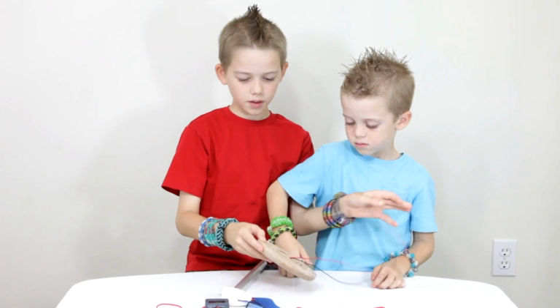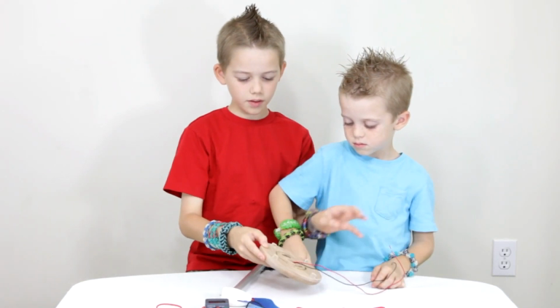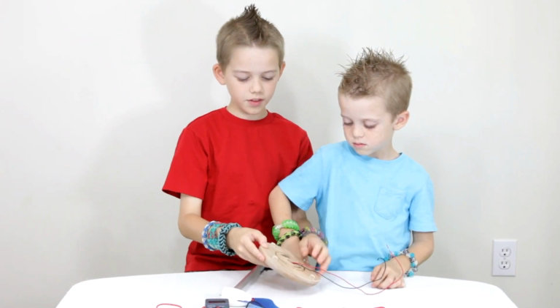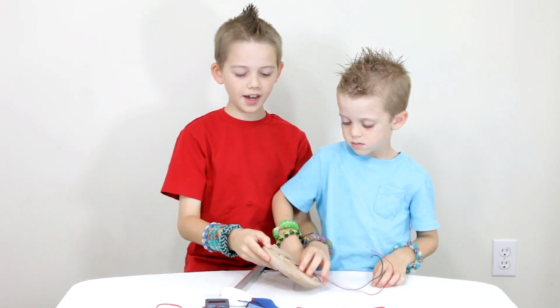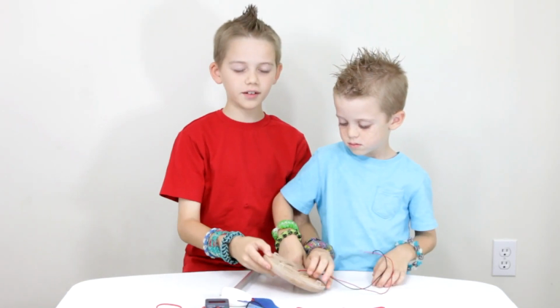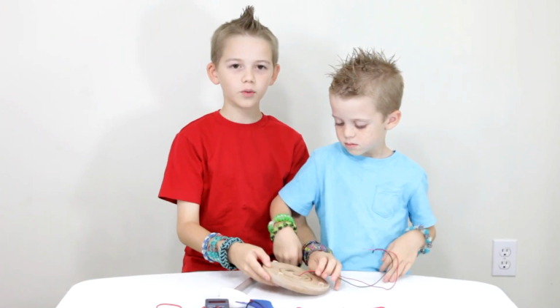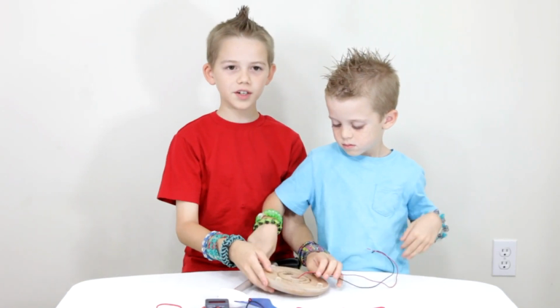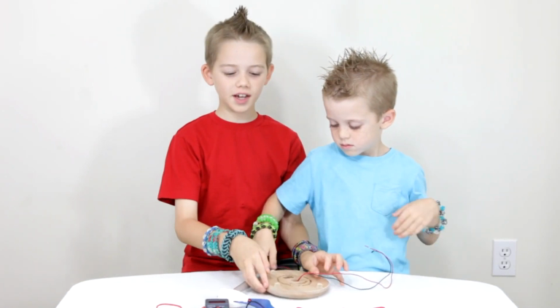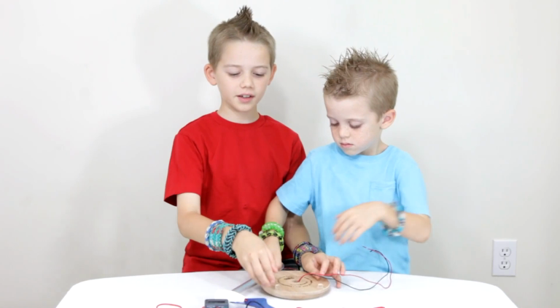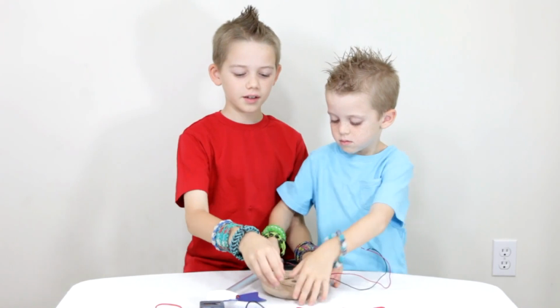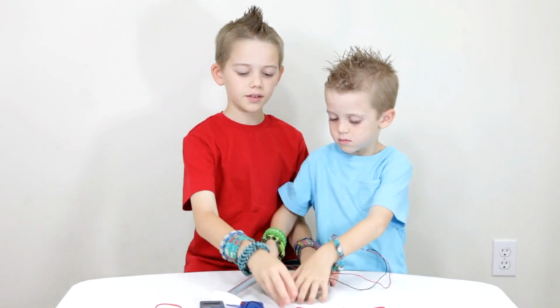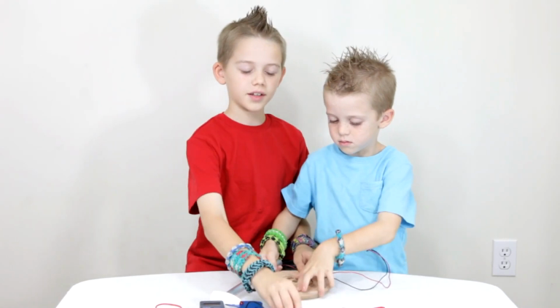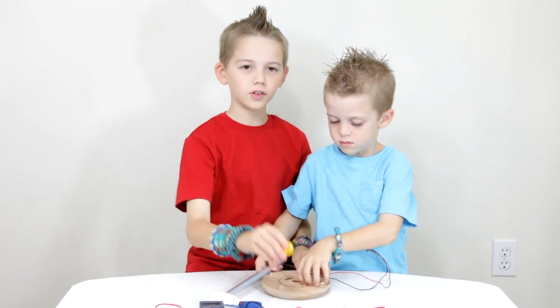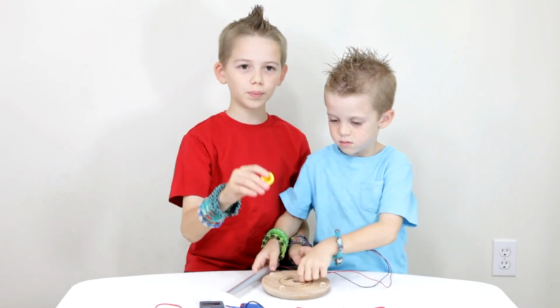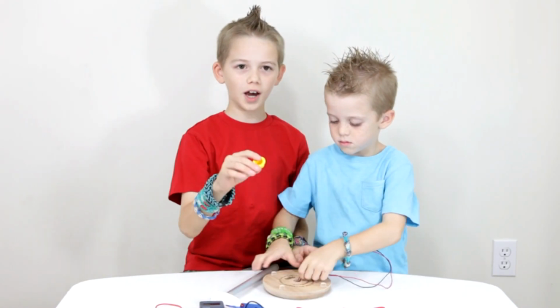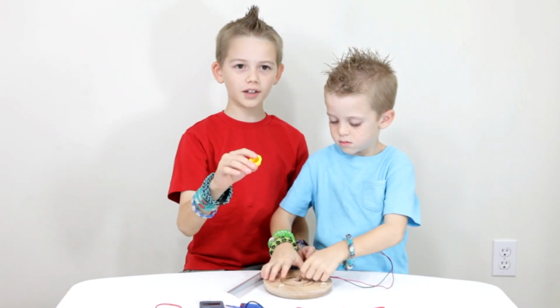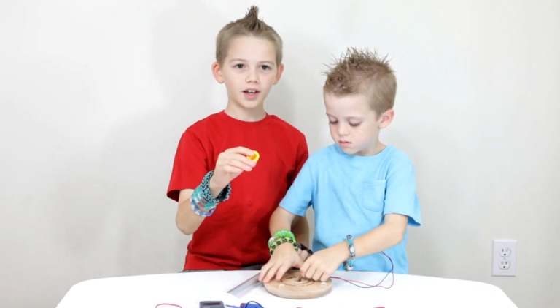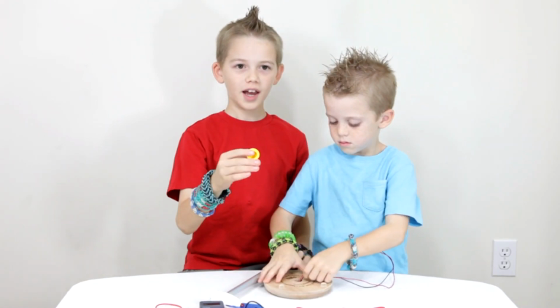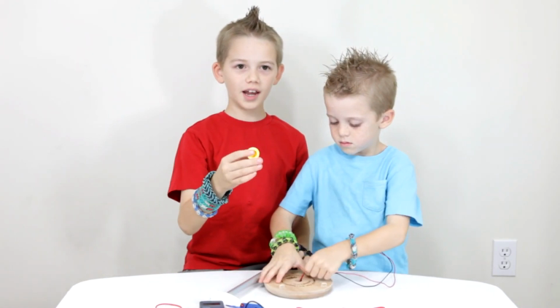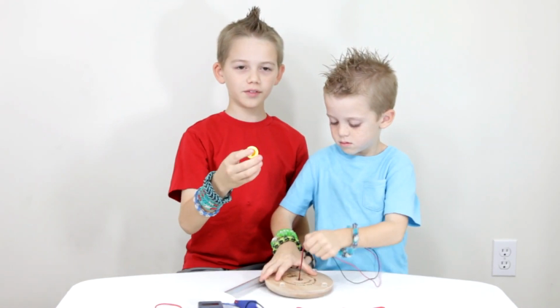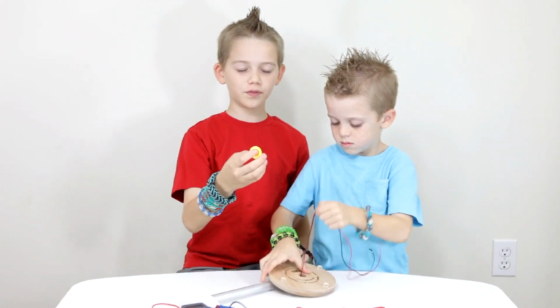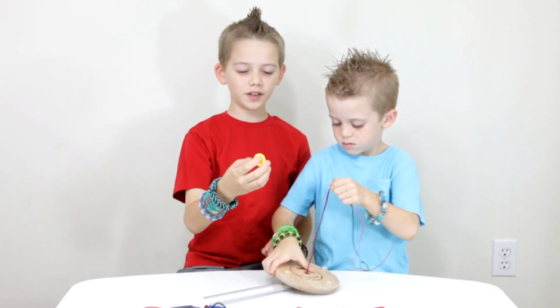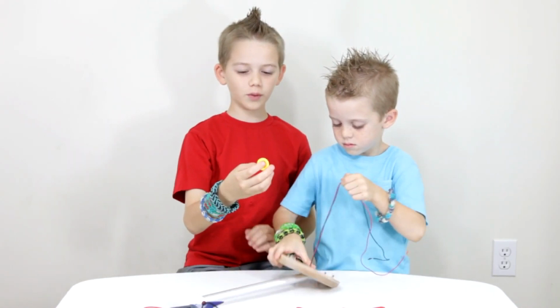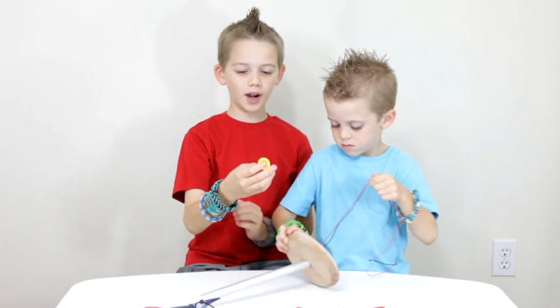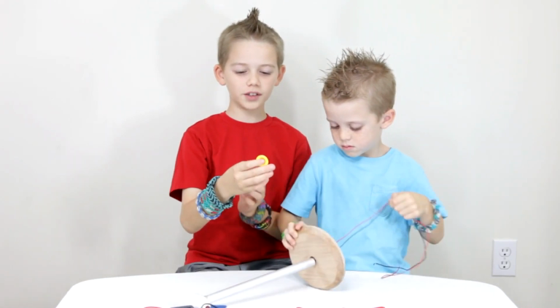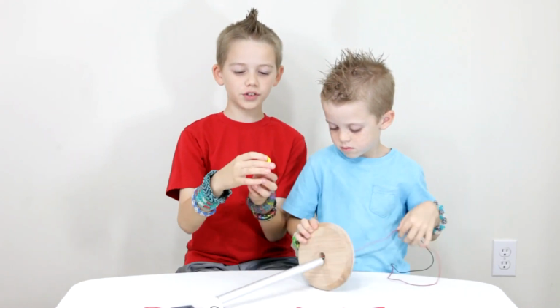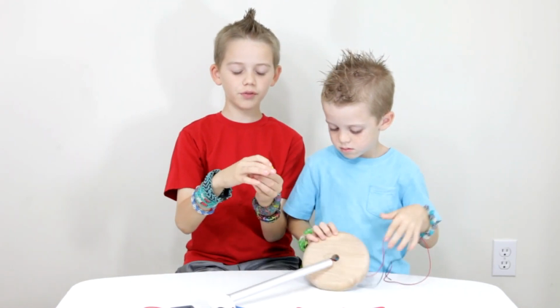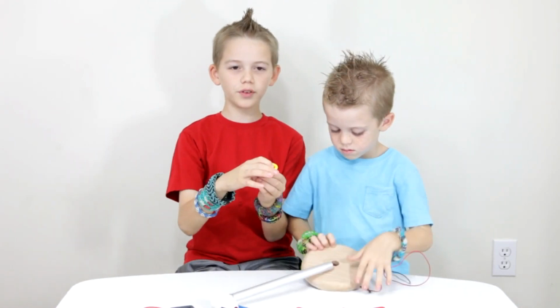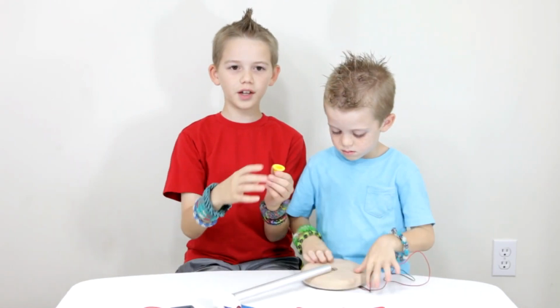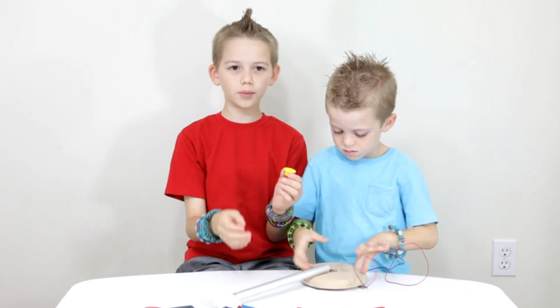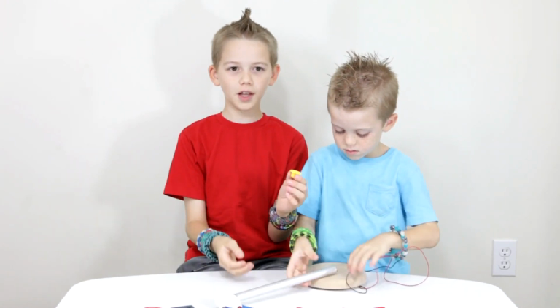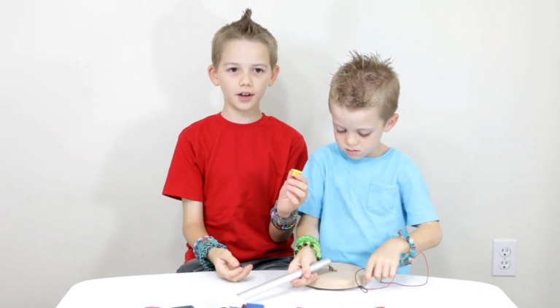Then, we take the yellow plug and fit the wires through the yellow plug.